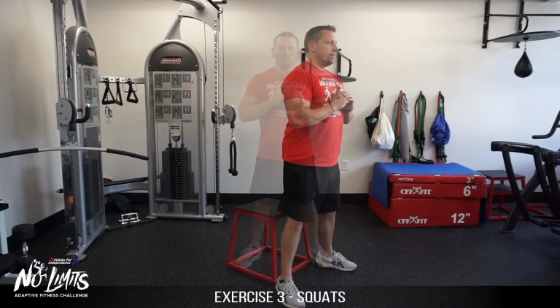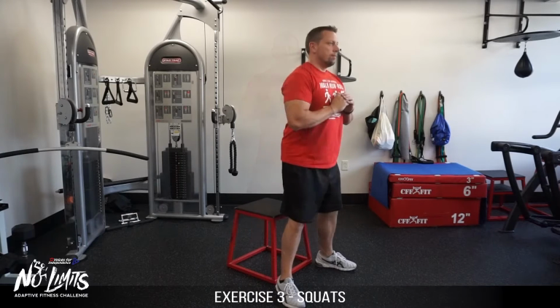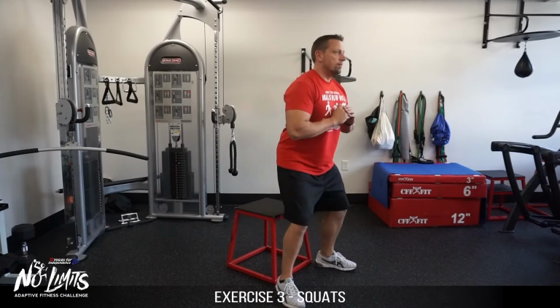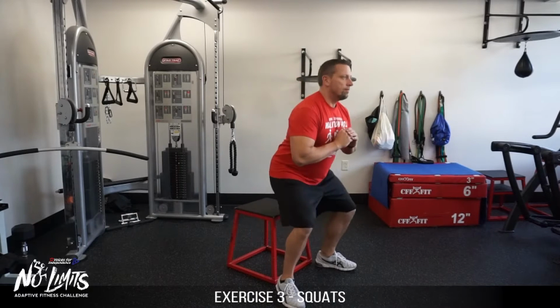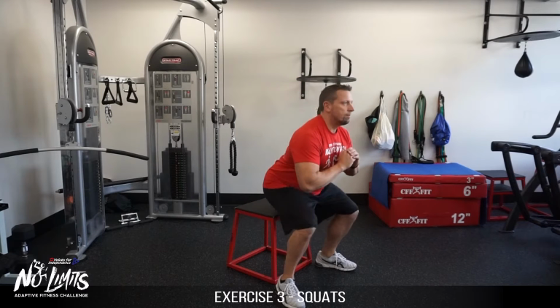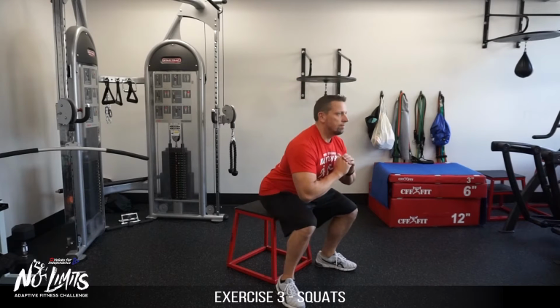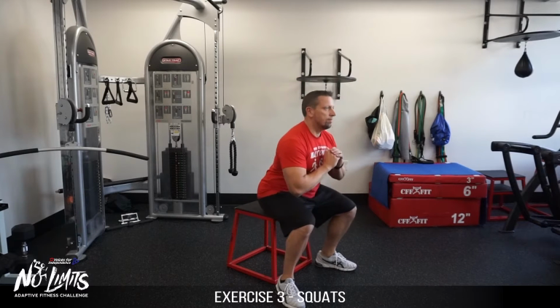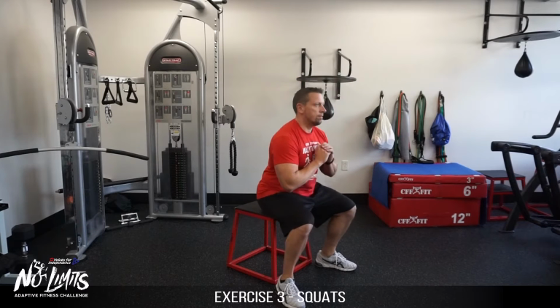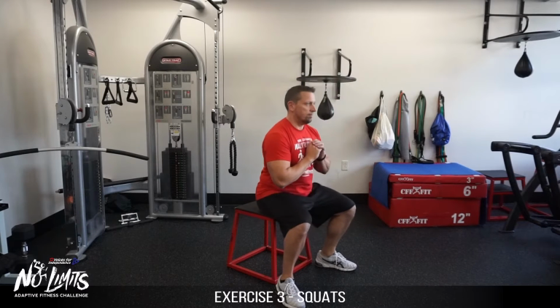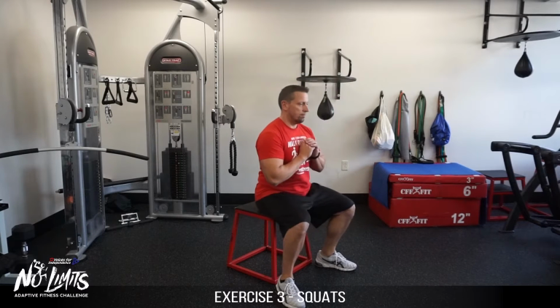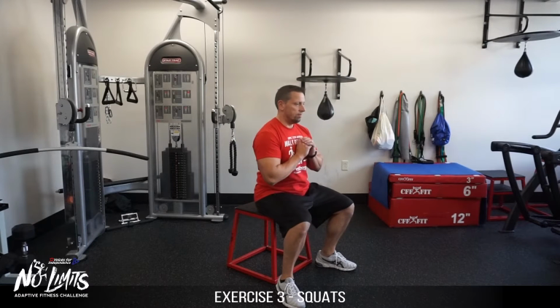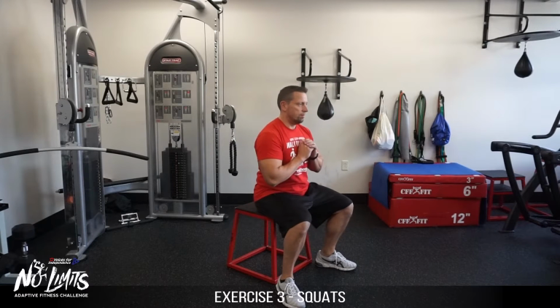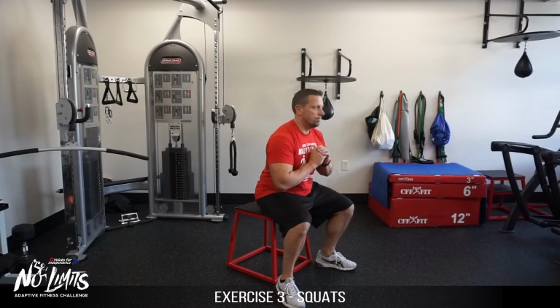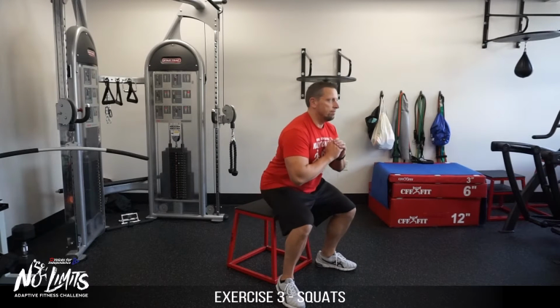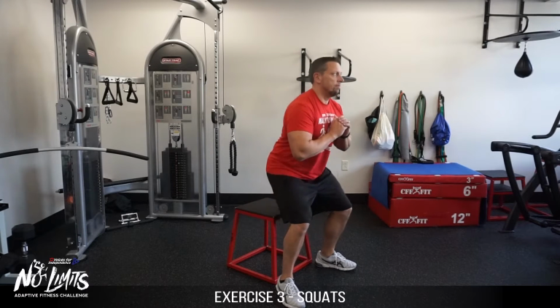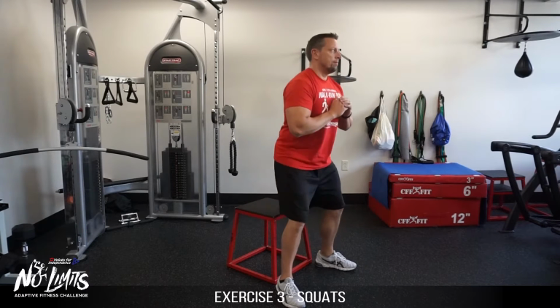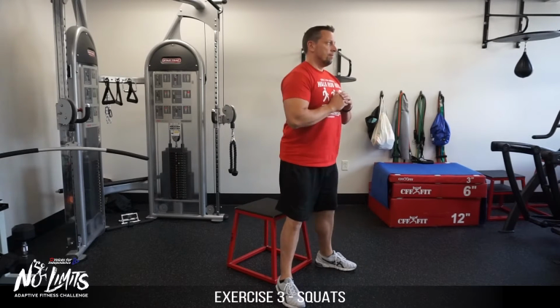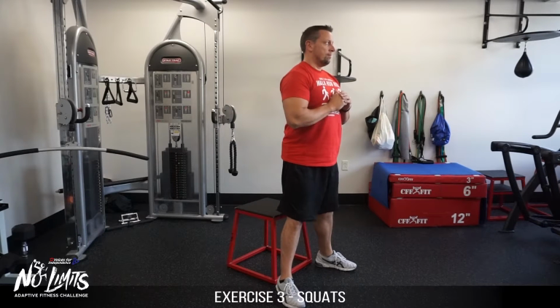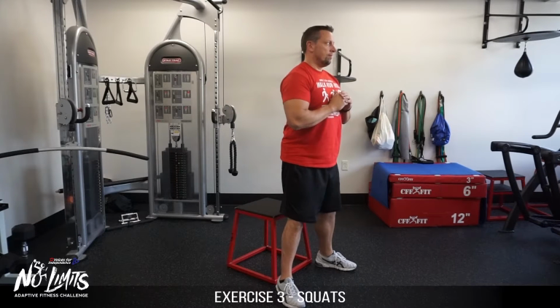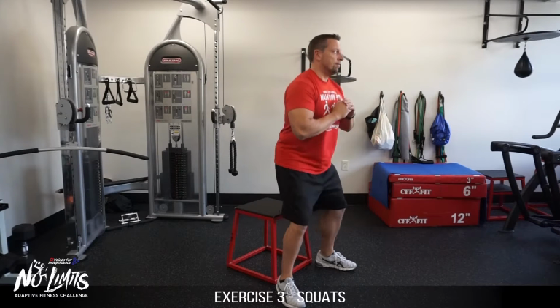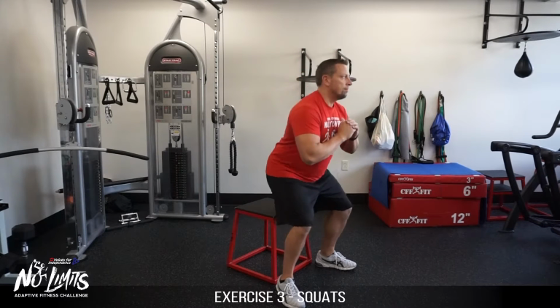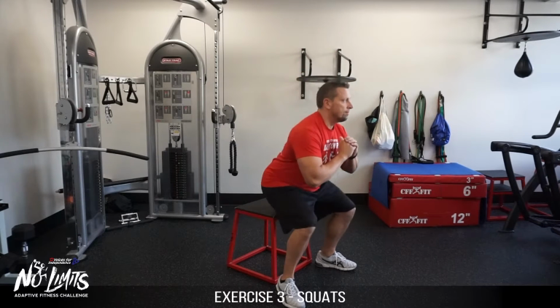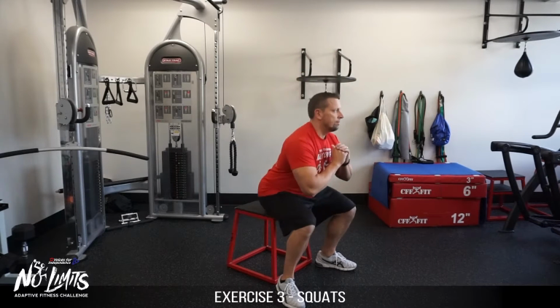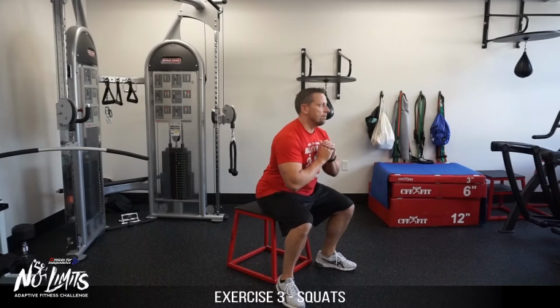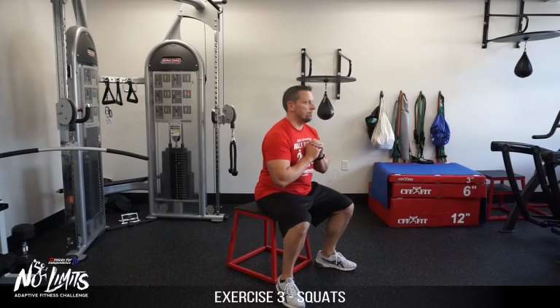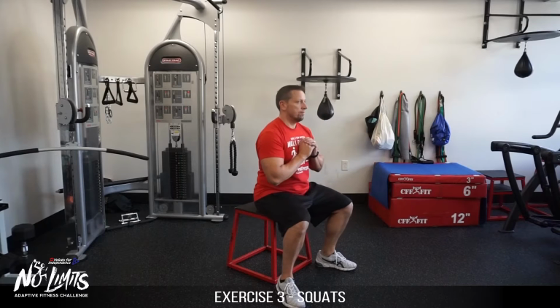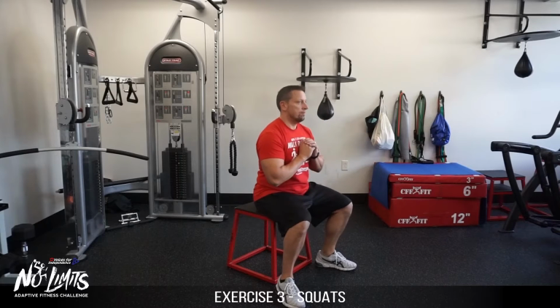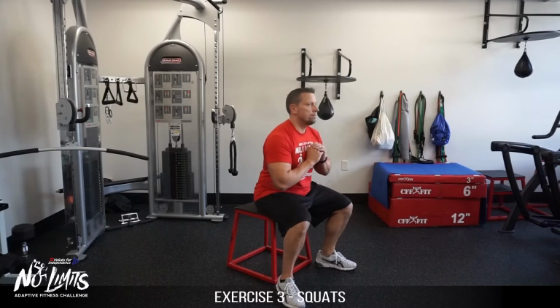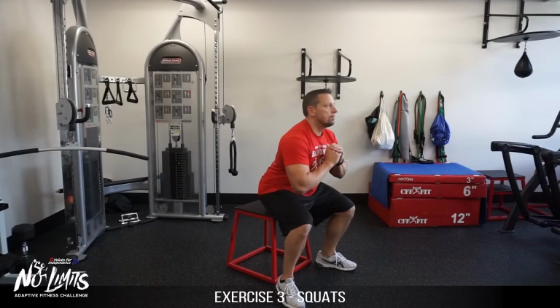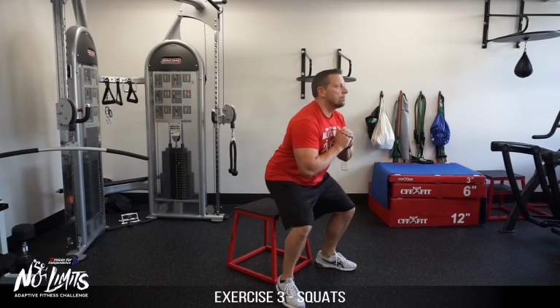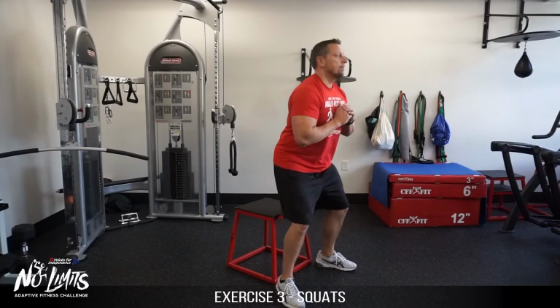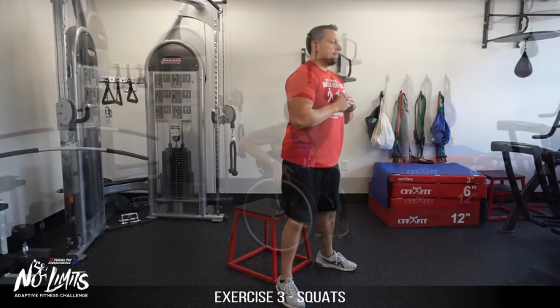Using a box for modification squats, squat sit to the box, then return to a full standing position.